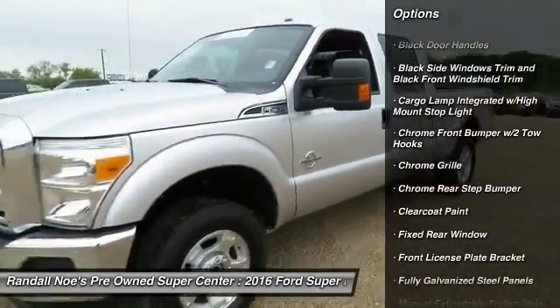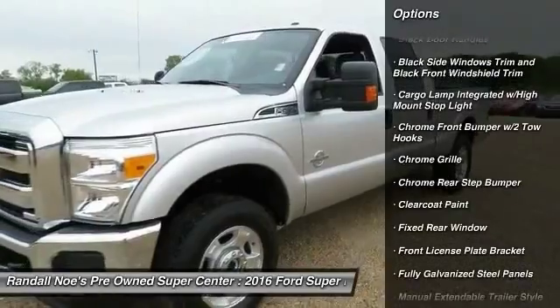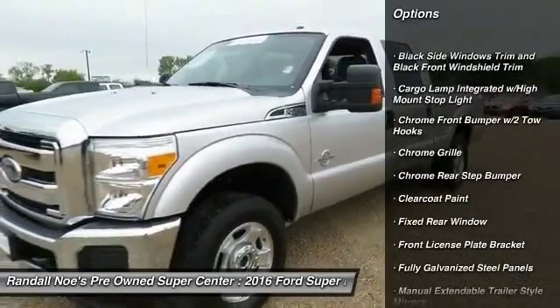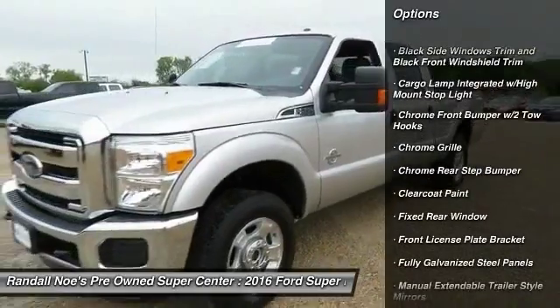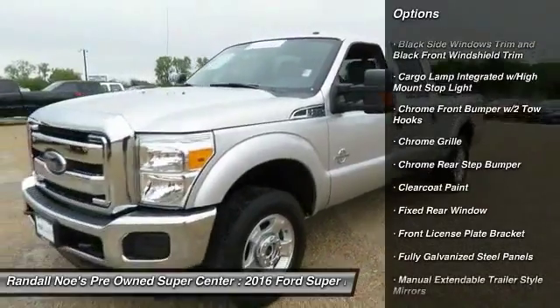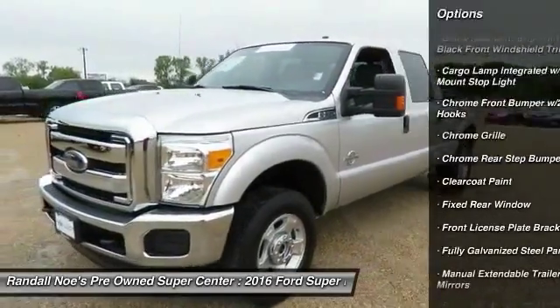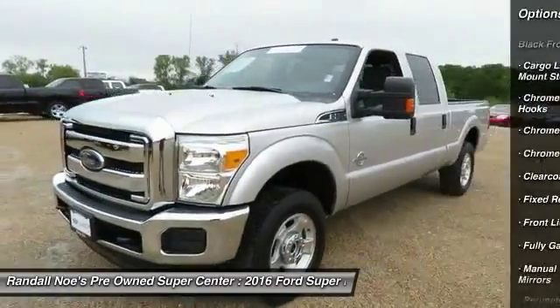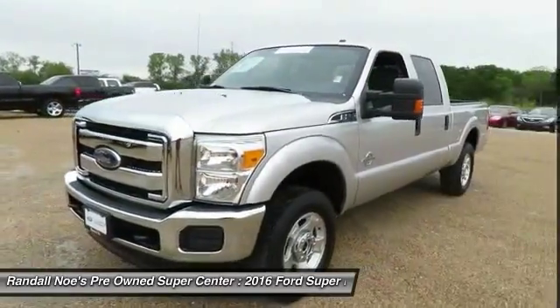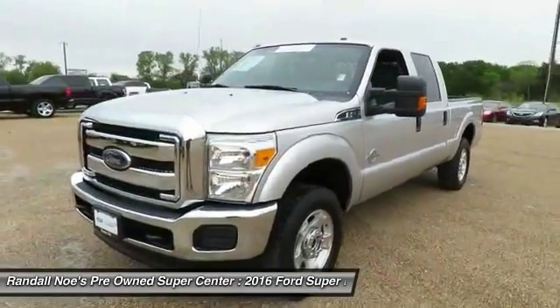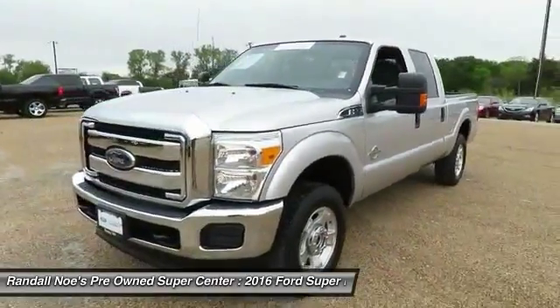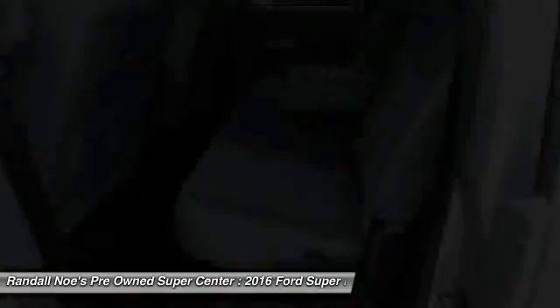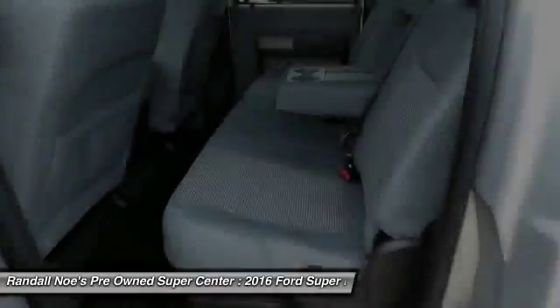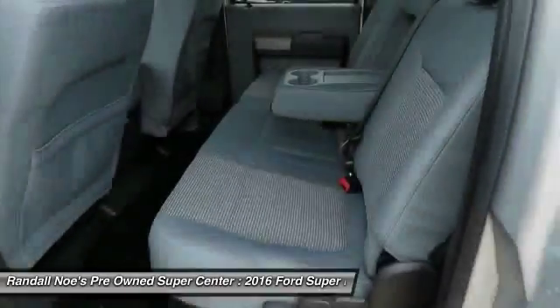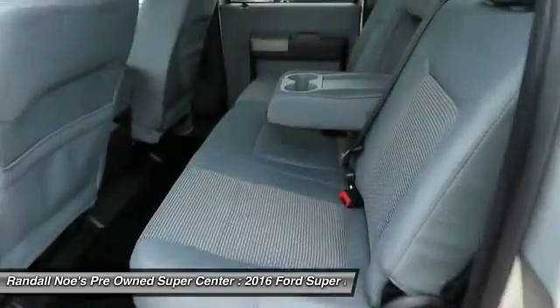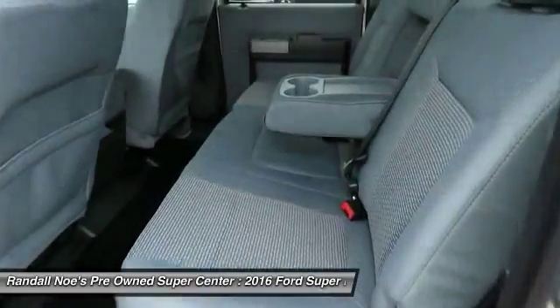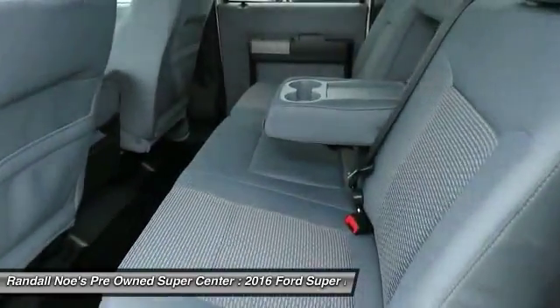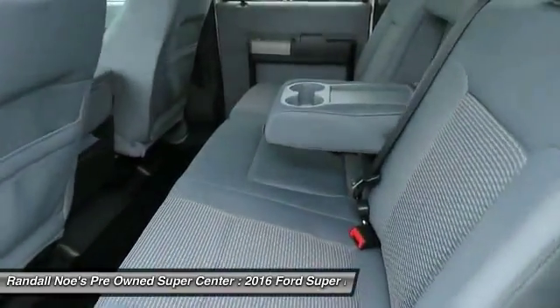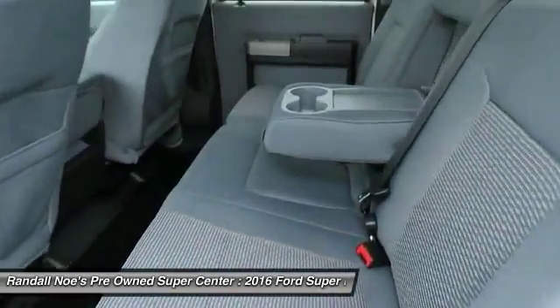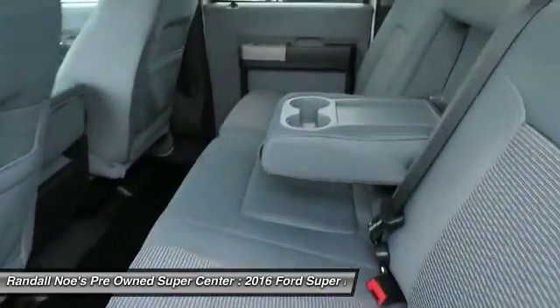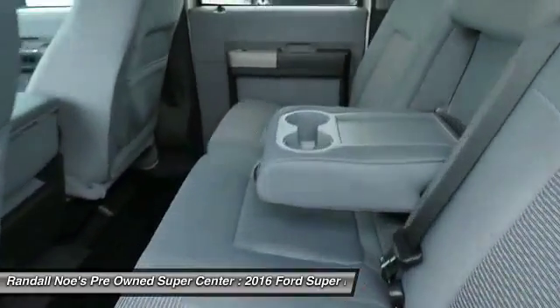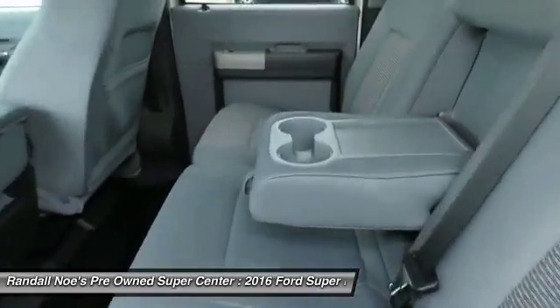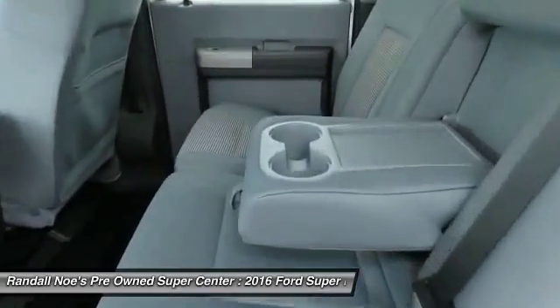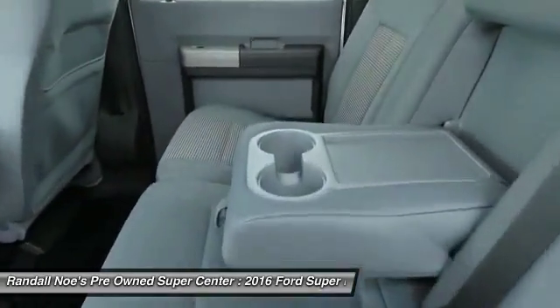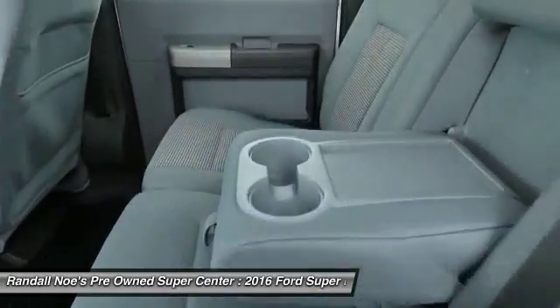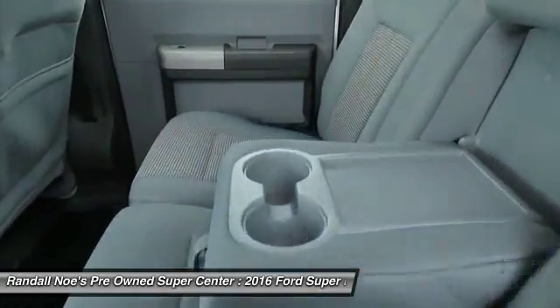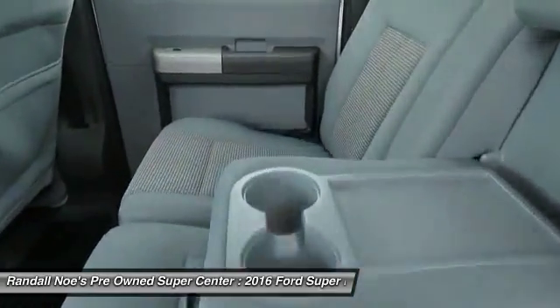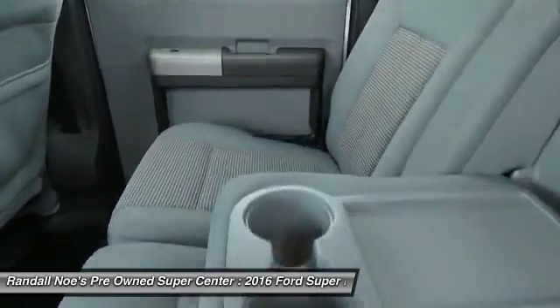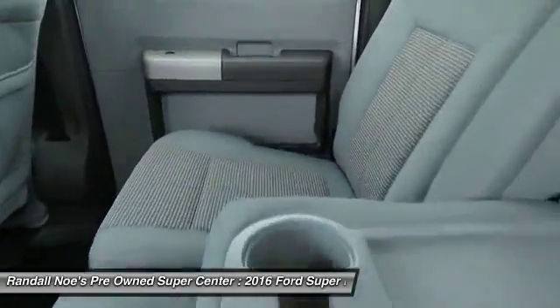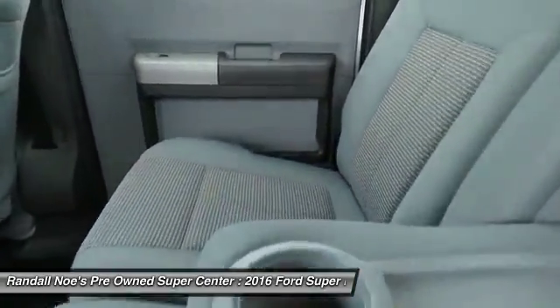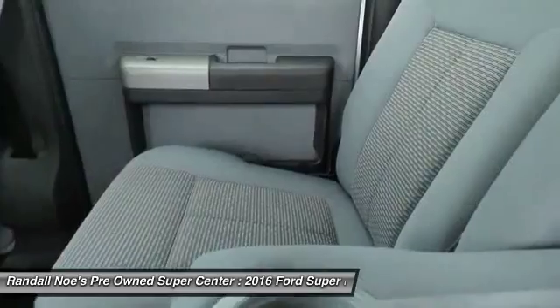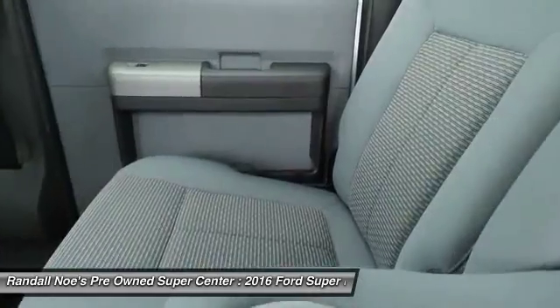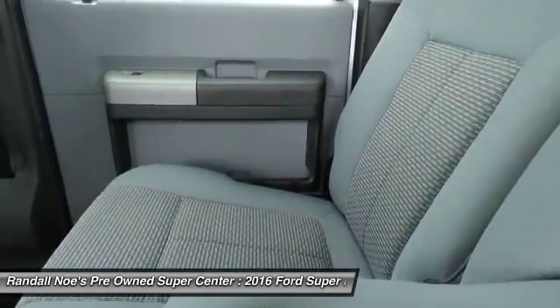Front license plate bracket, black door handles, low tire pressure warning, and four-piece floor mat set.